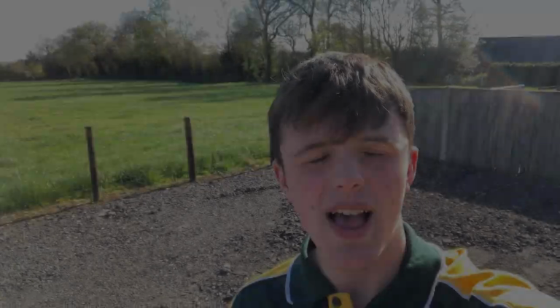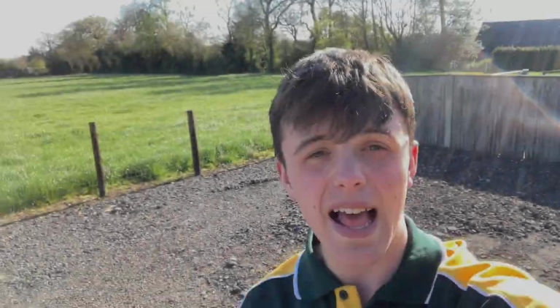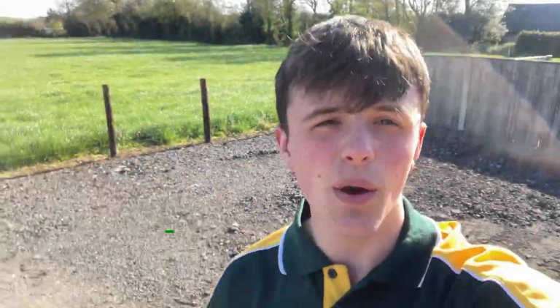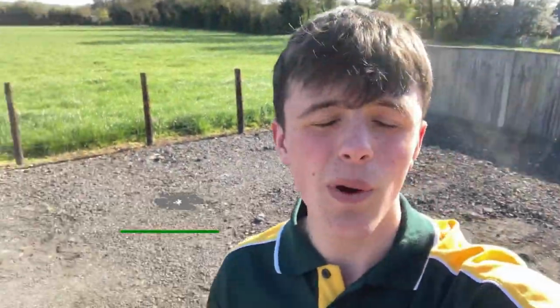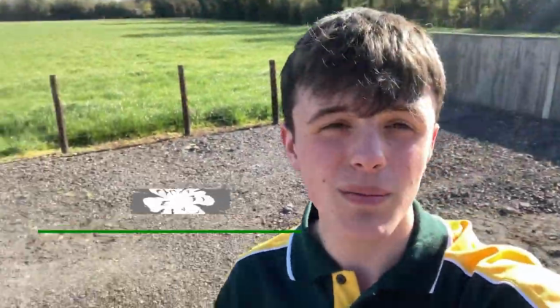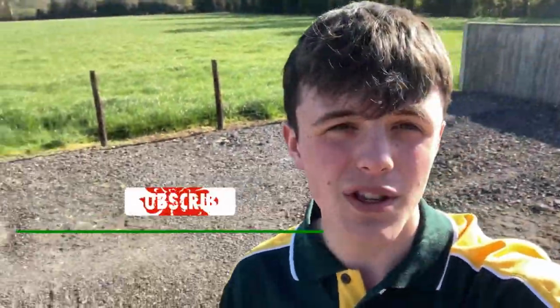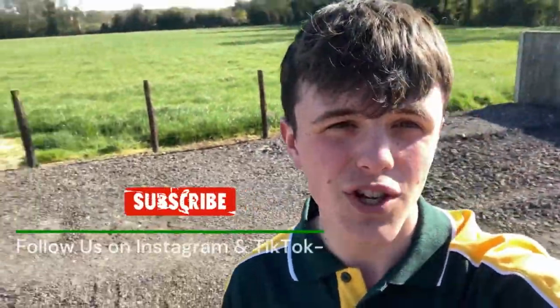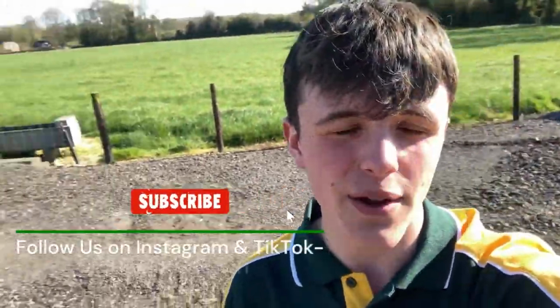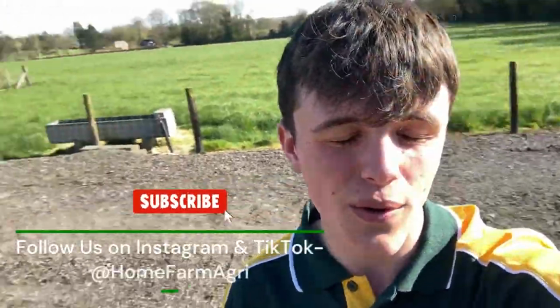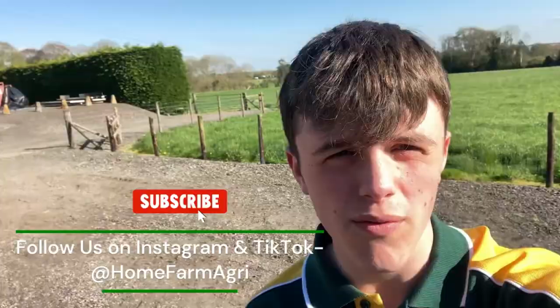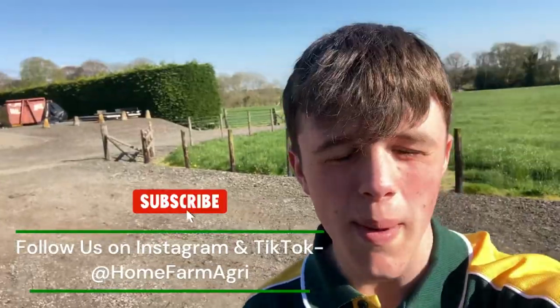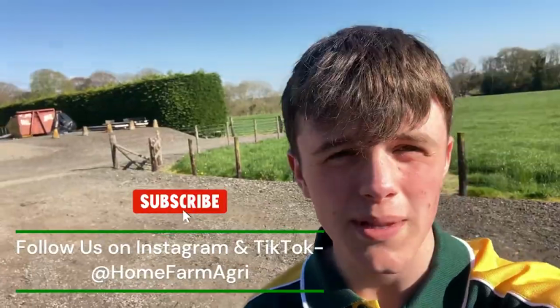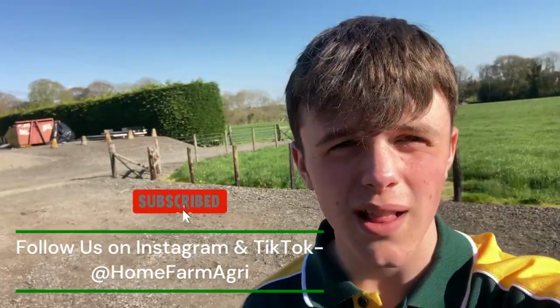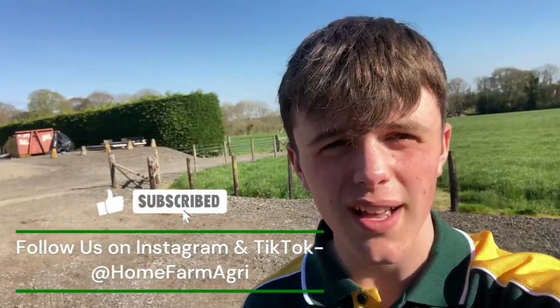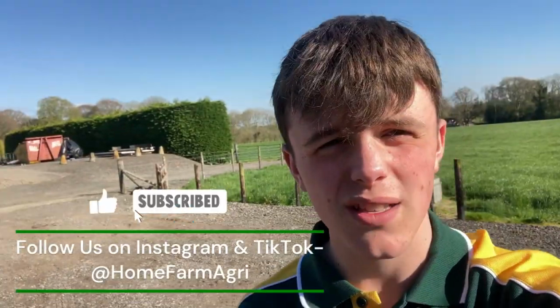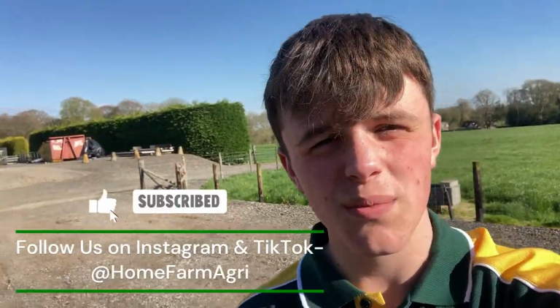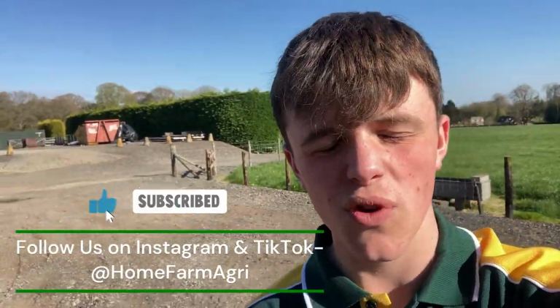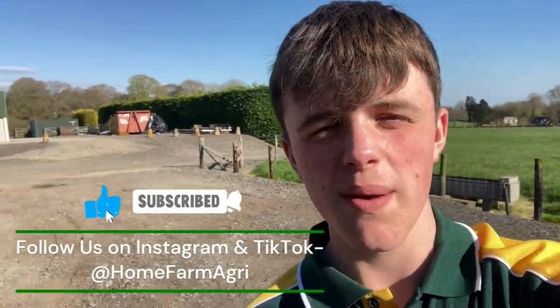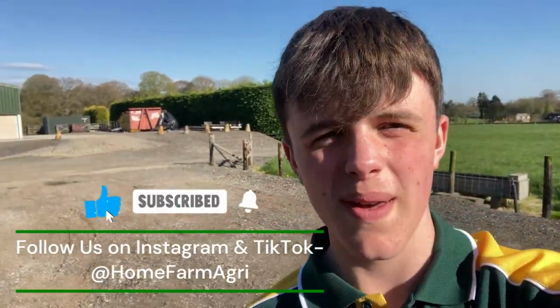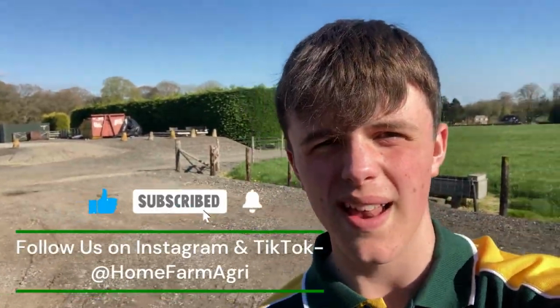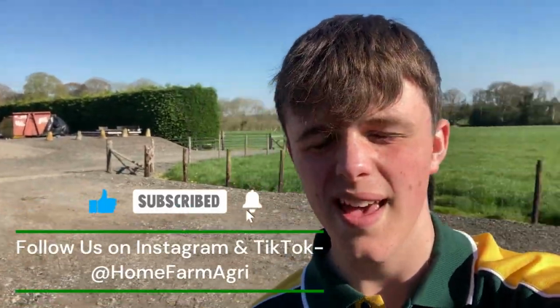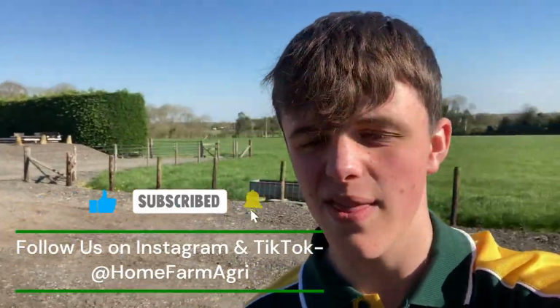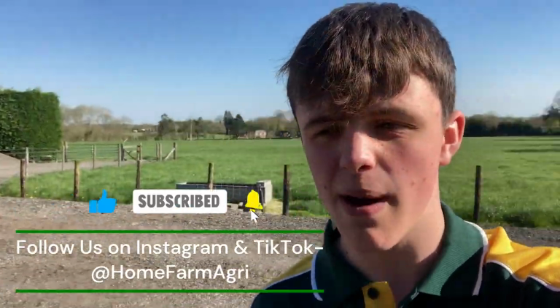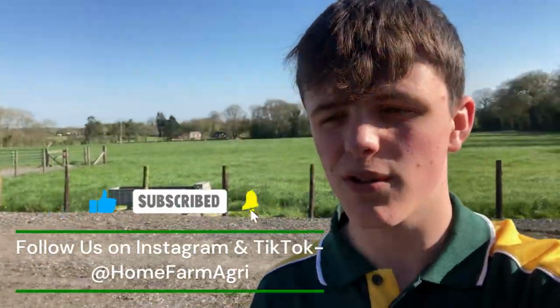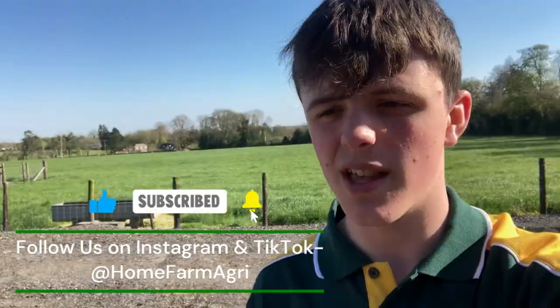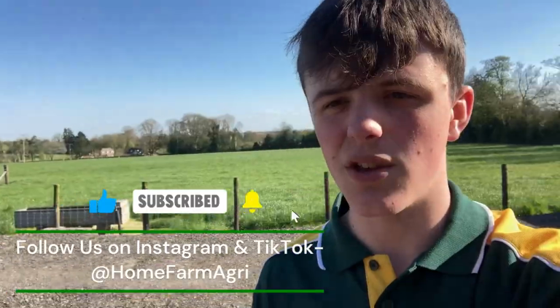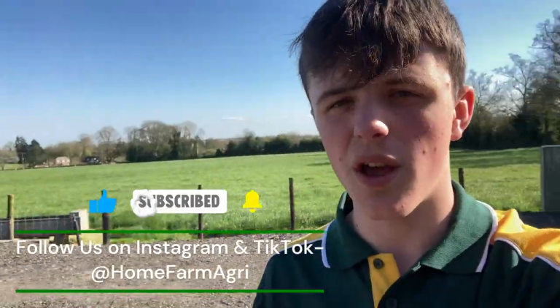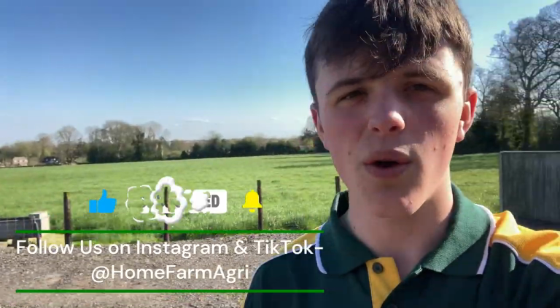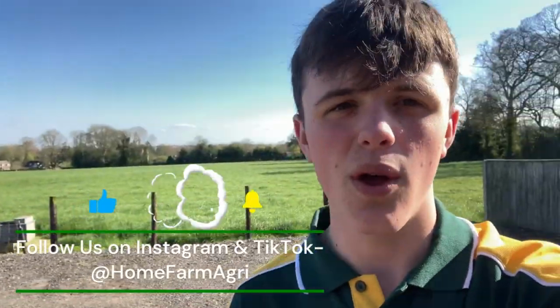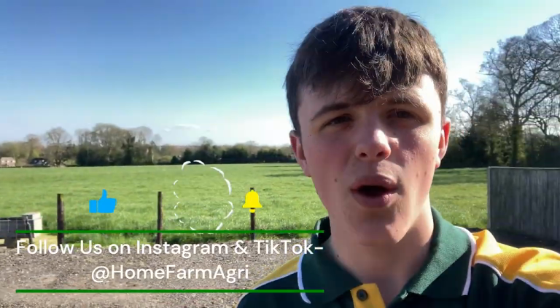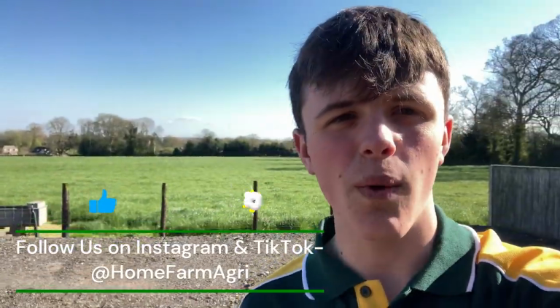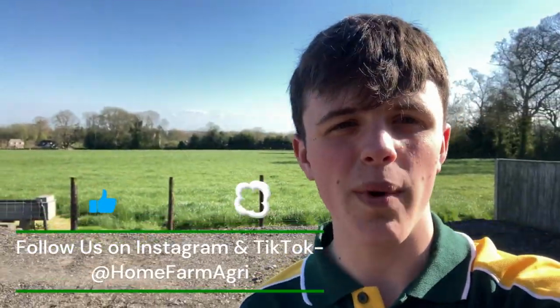Hello and welcome to the channel. Remember to like, subscribe and hit the bell so that you know when we upload.